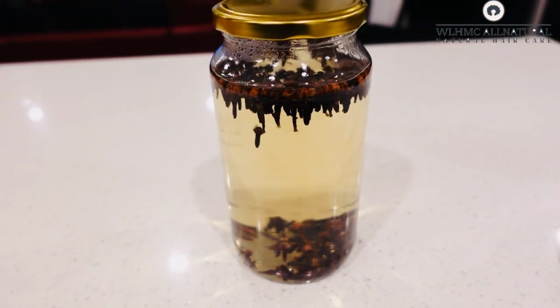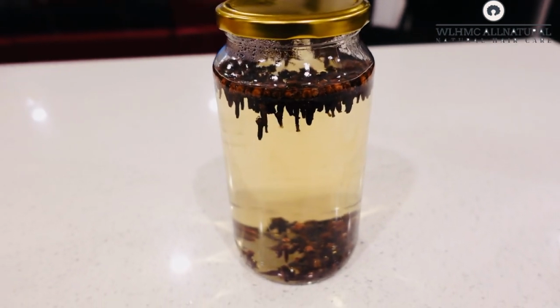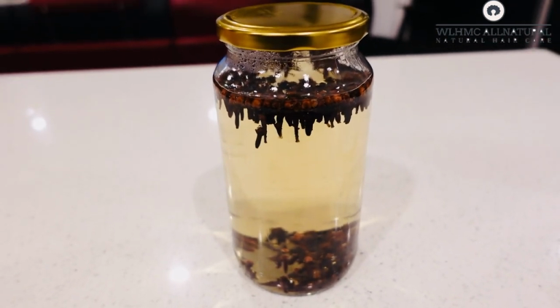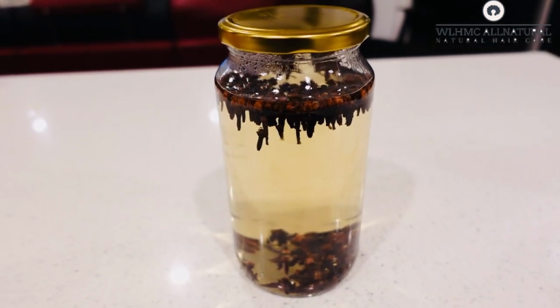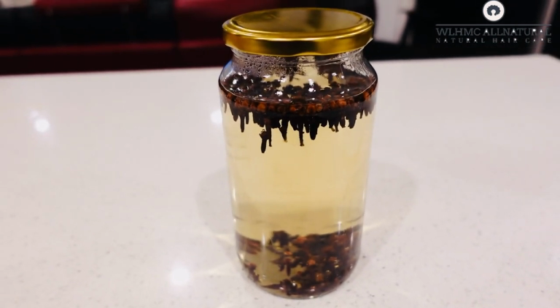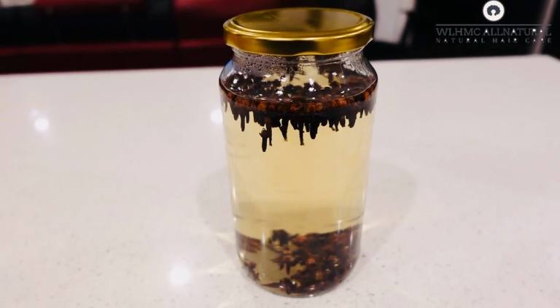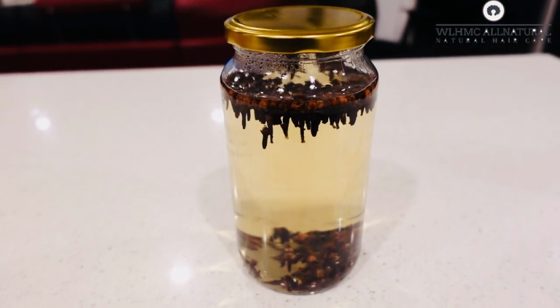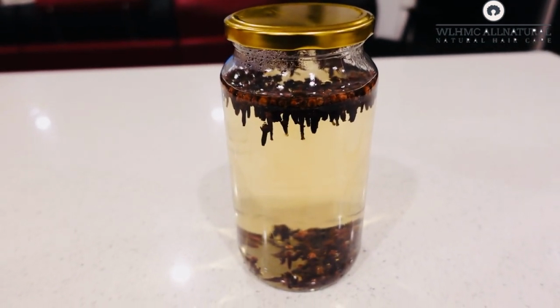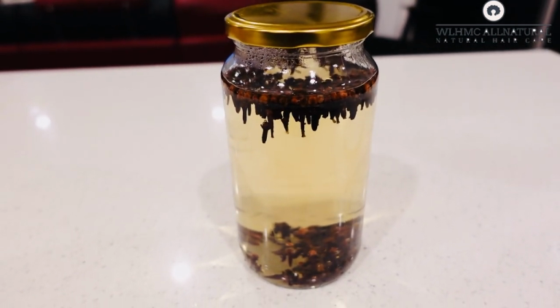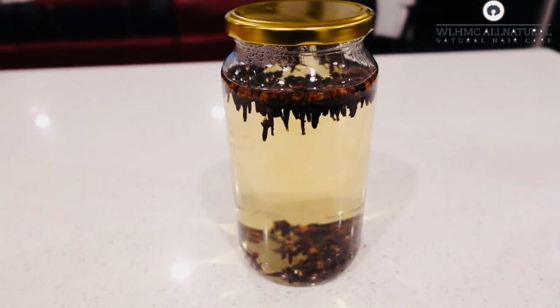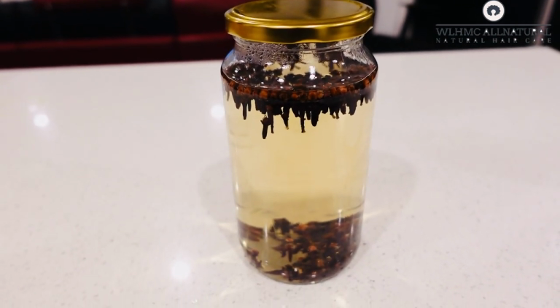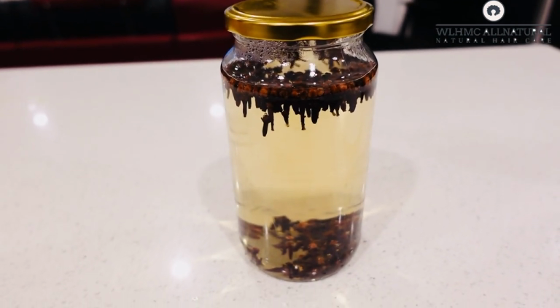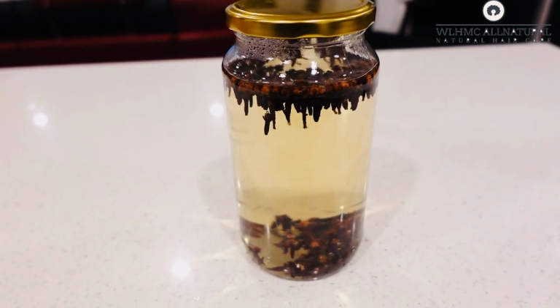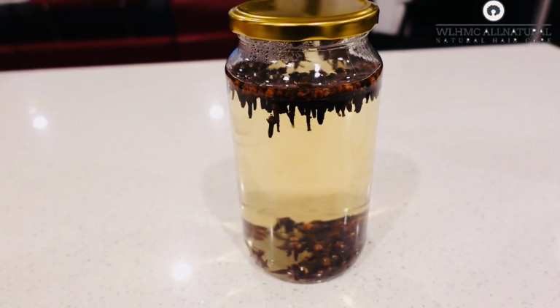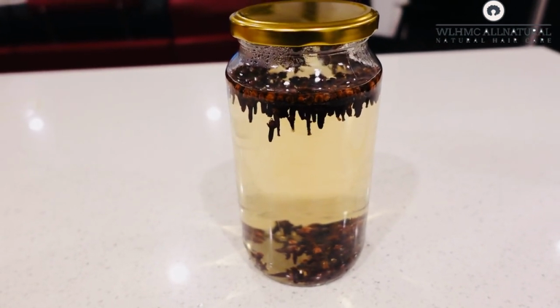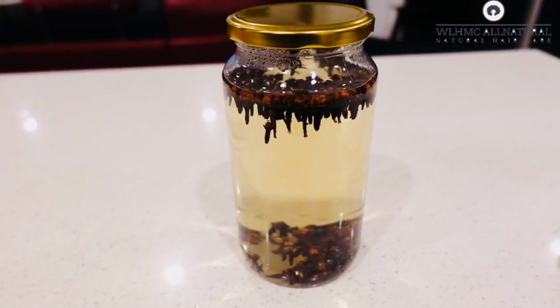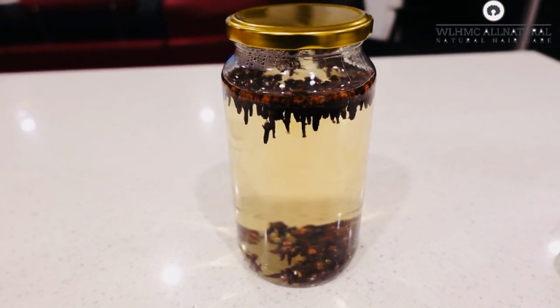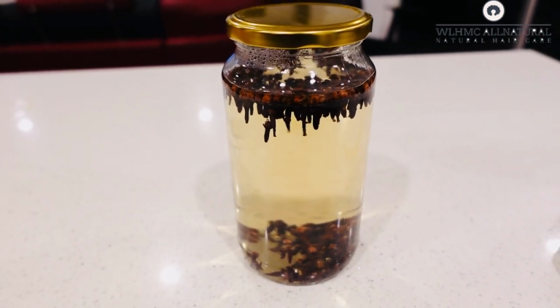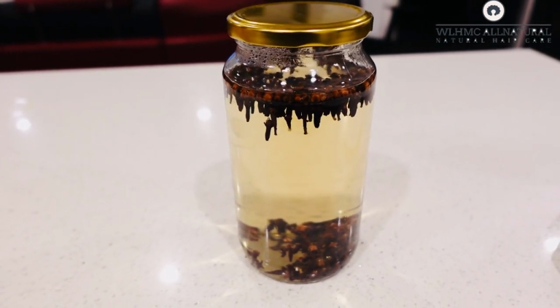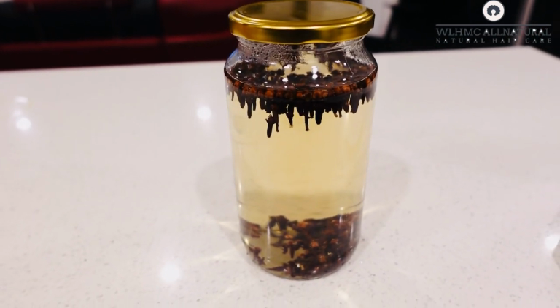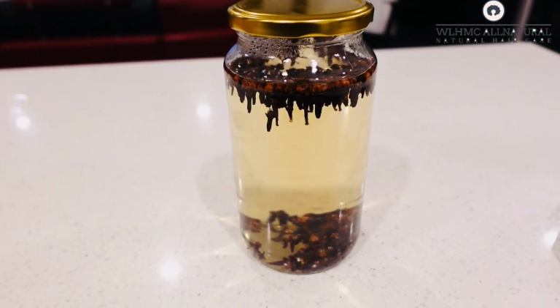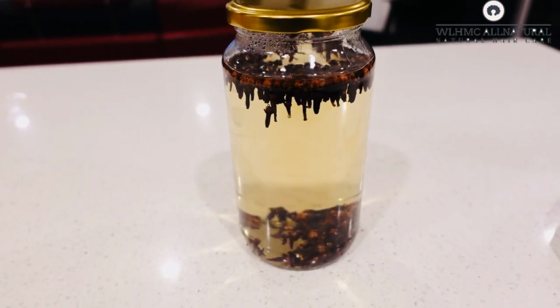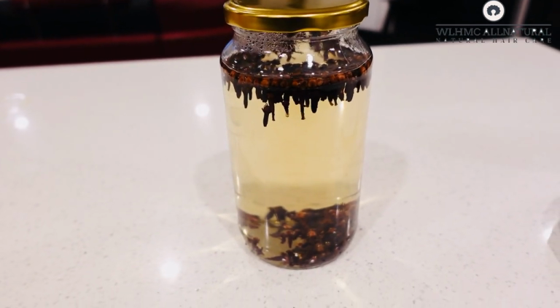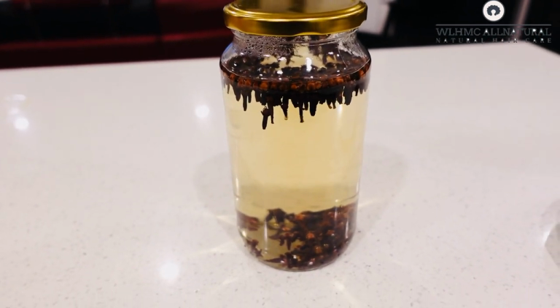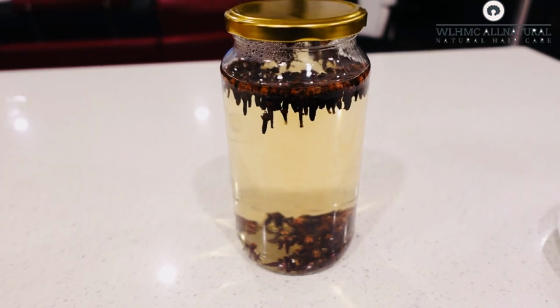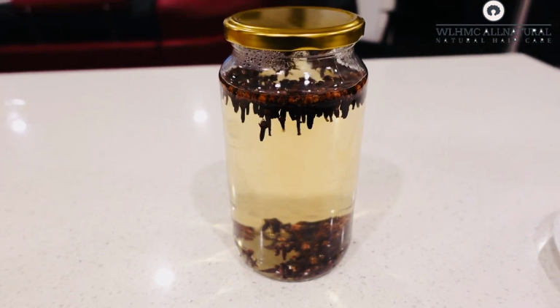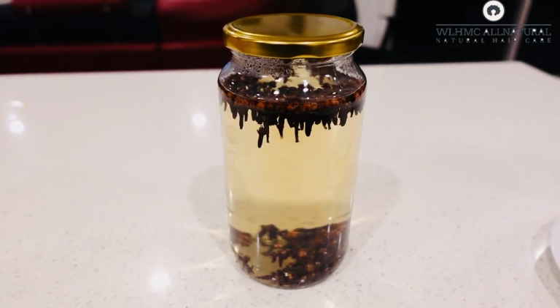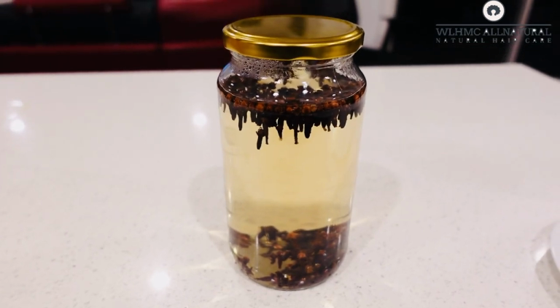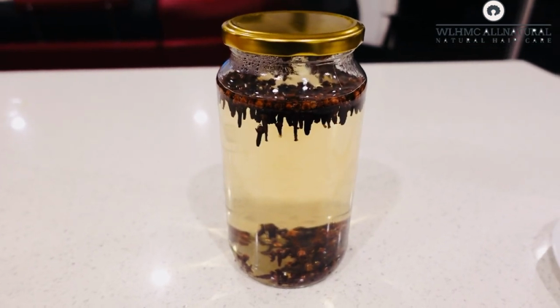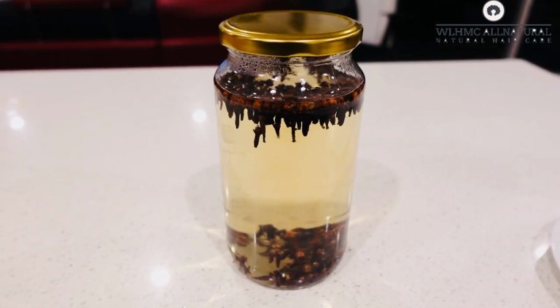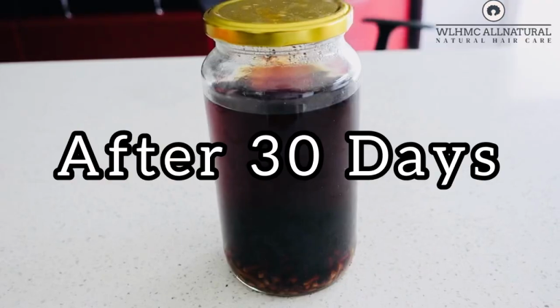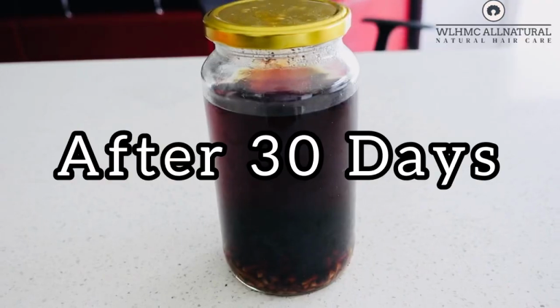This clove water can actually darken your hair as well. If you have some grays and you don't want to use any chemicals, you can use cloves.